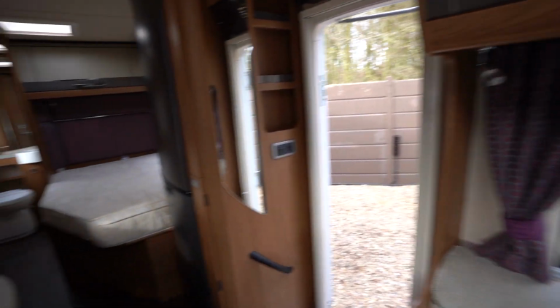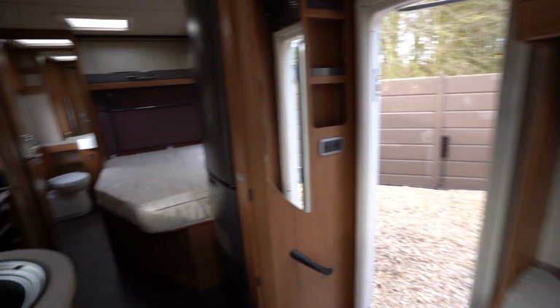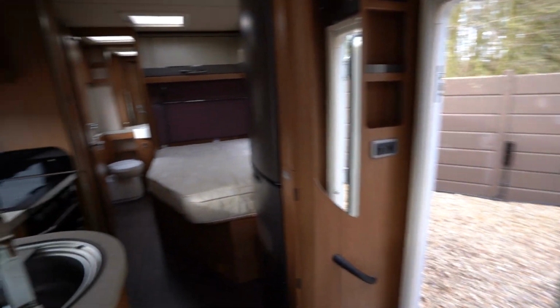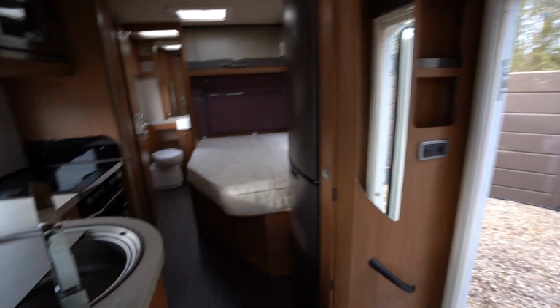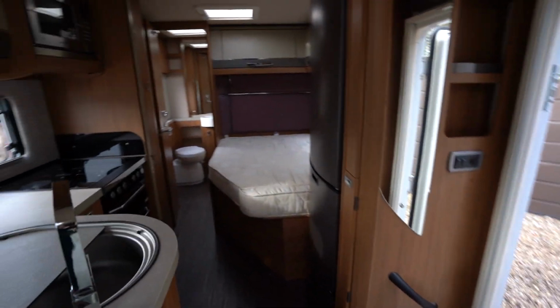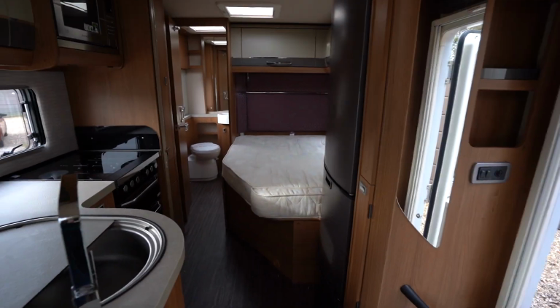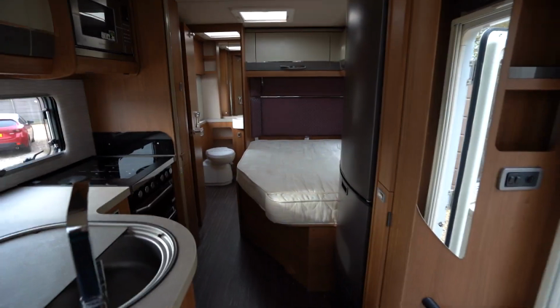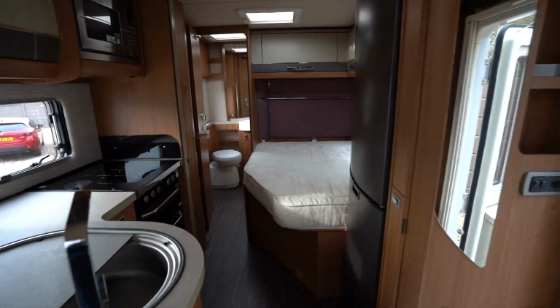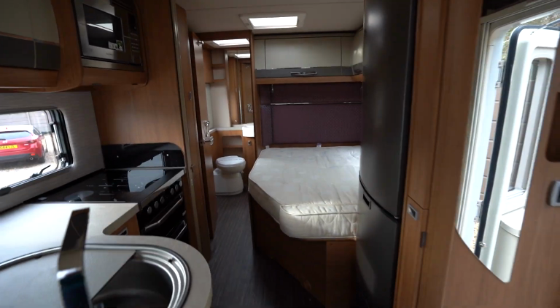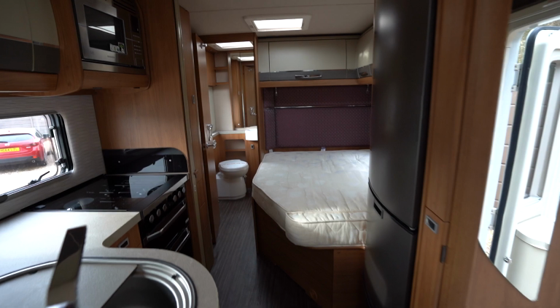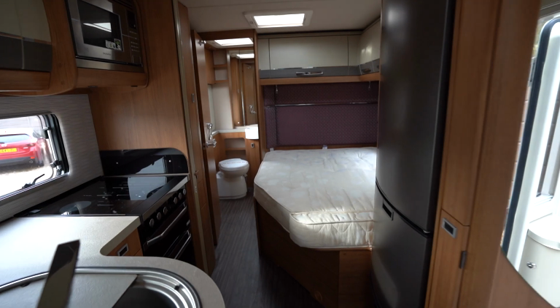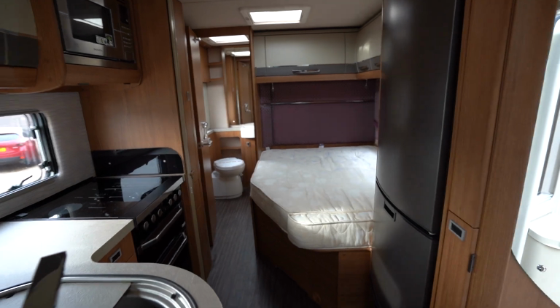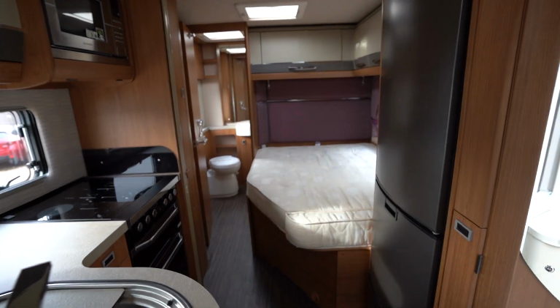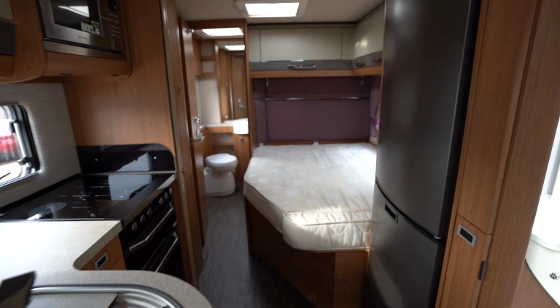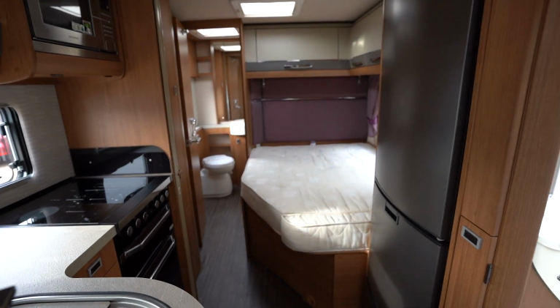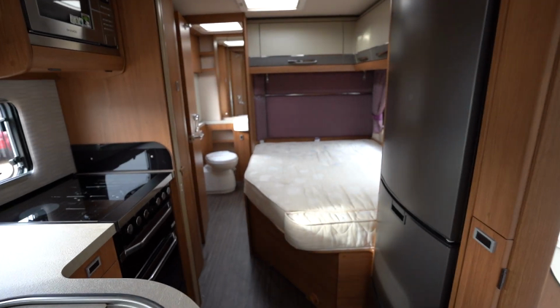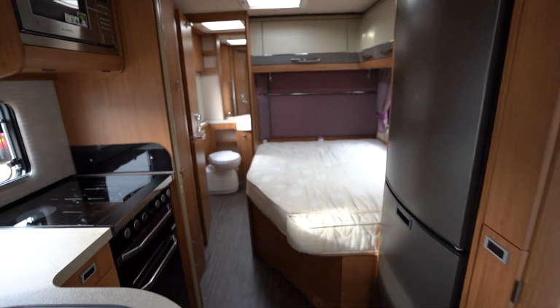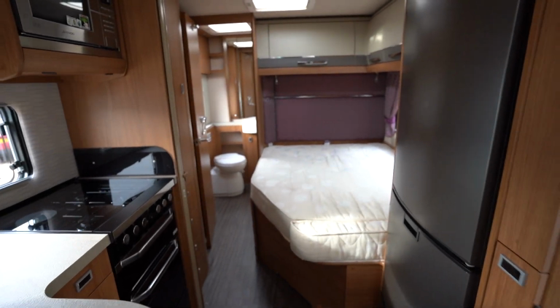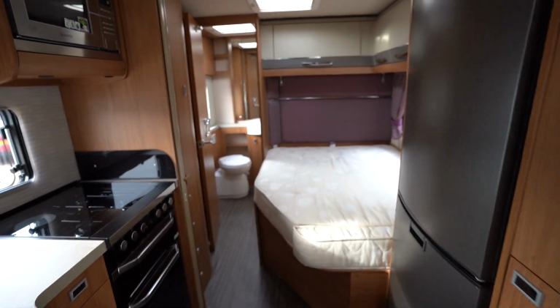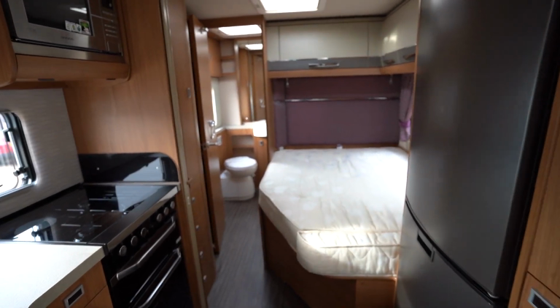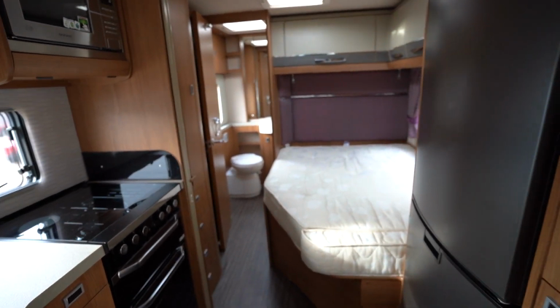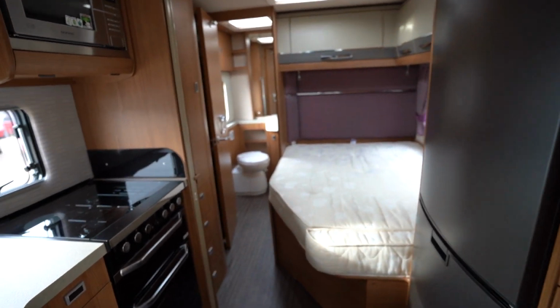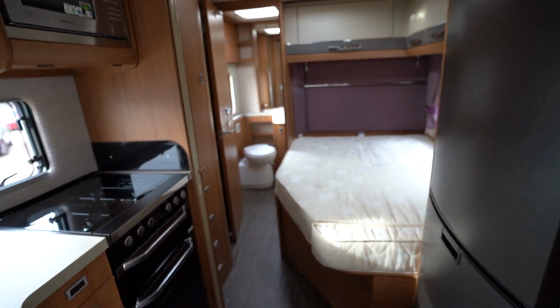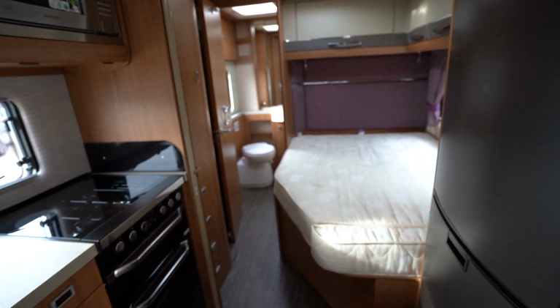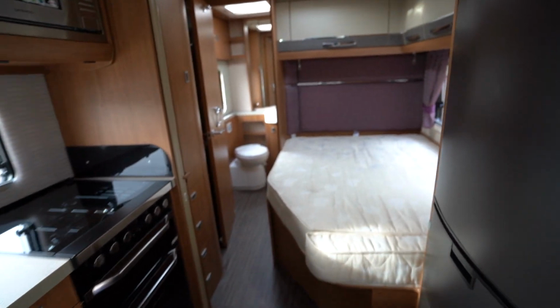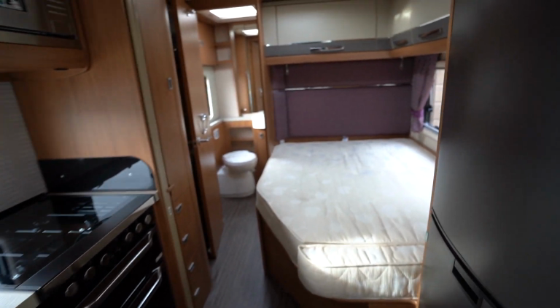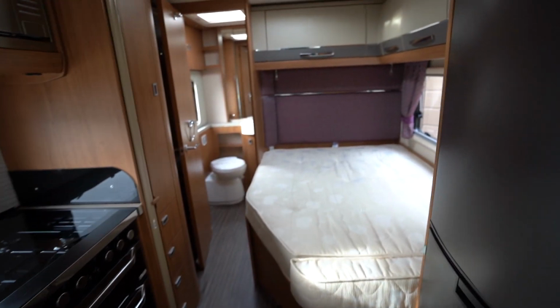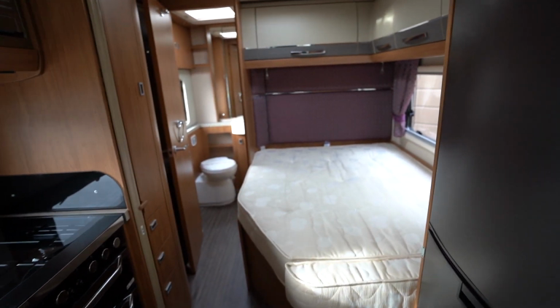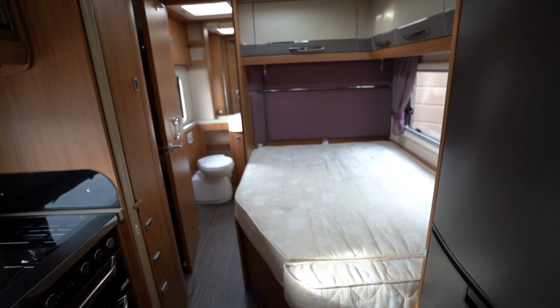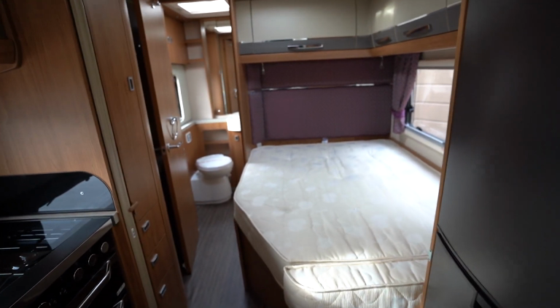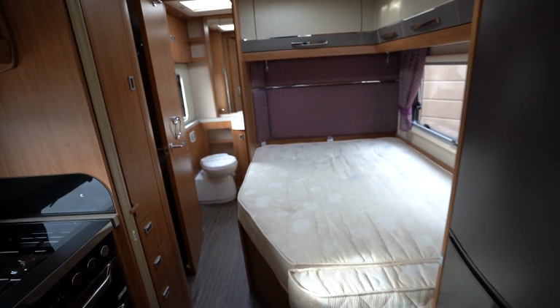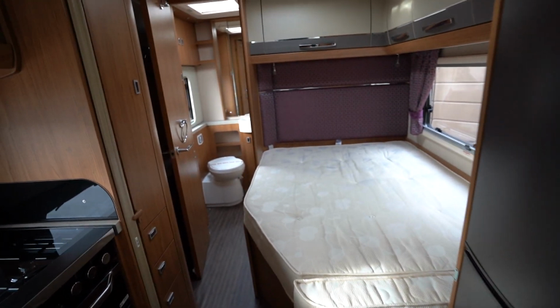If you're interested in viewing this motorhome, you can visit our website, which is www.omcmotorhomes.co.uk.